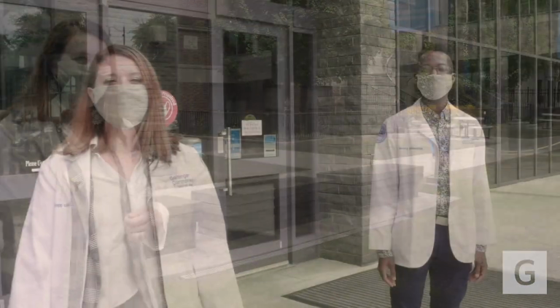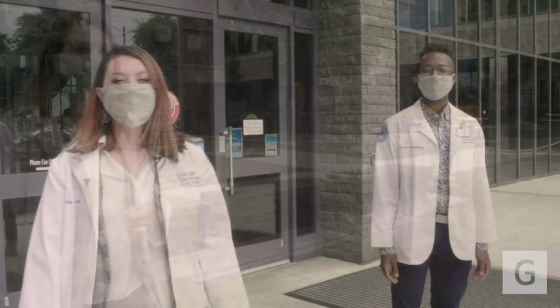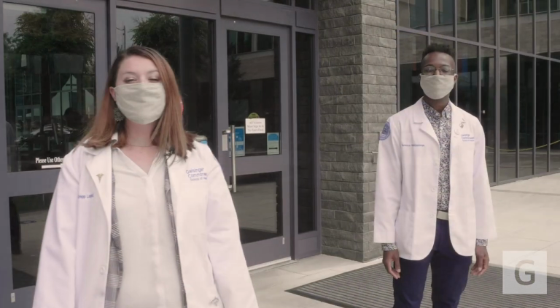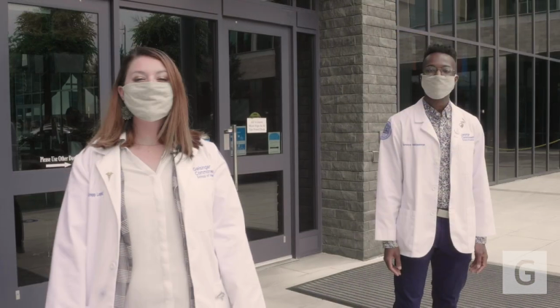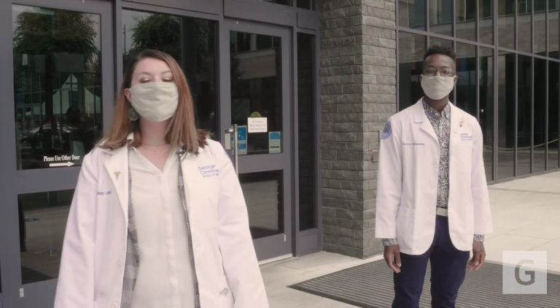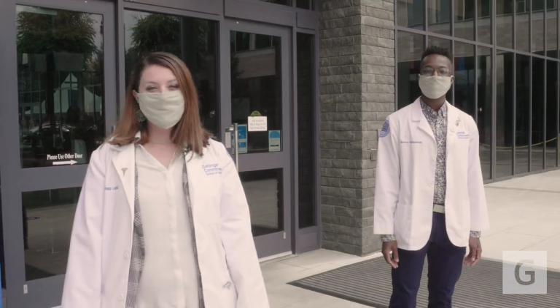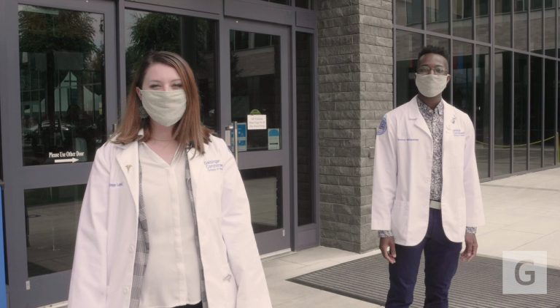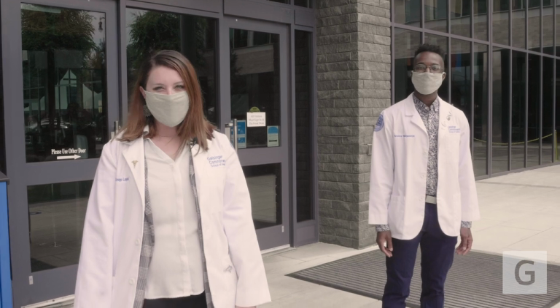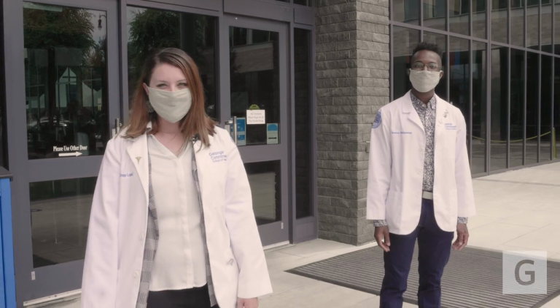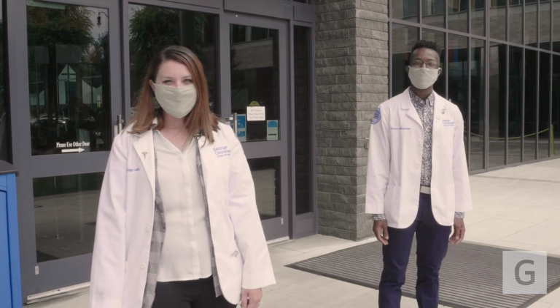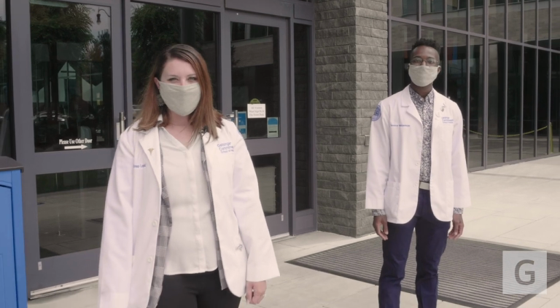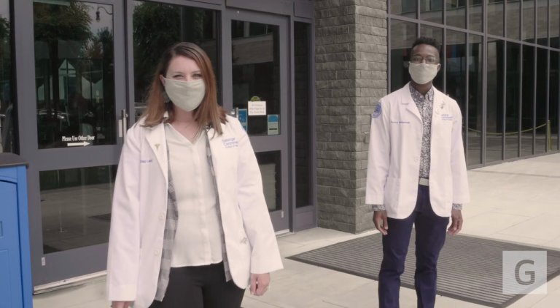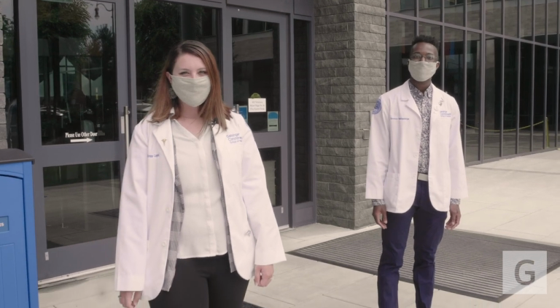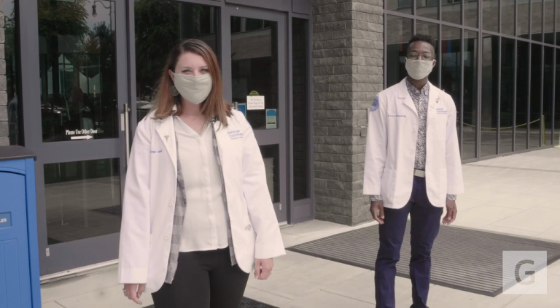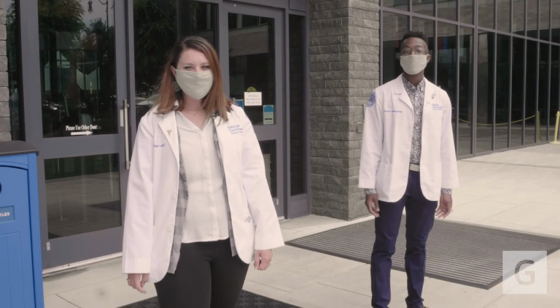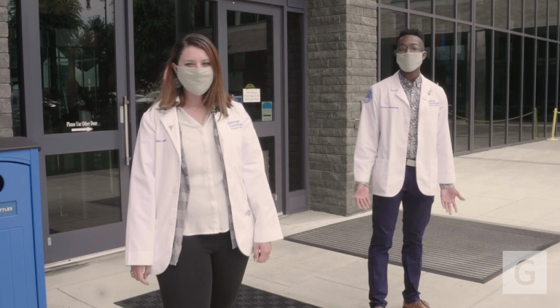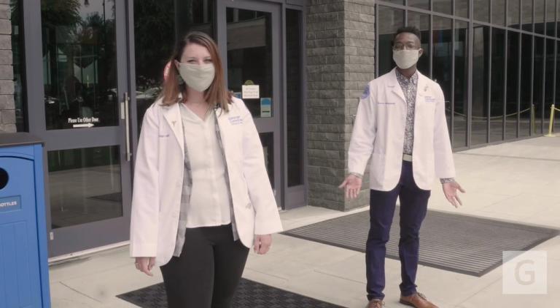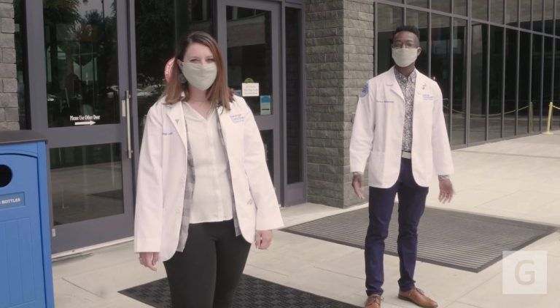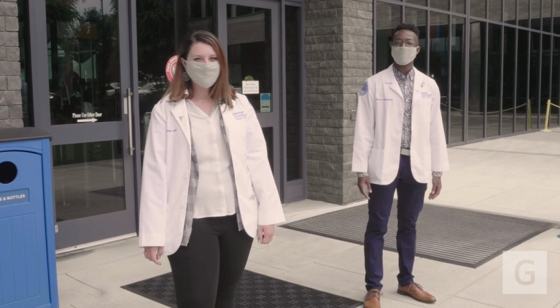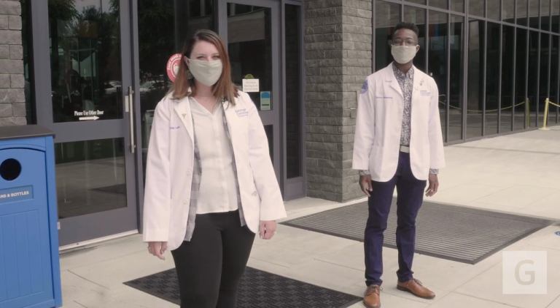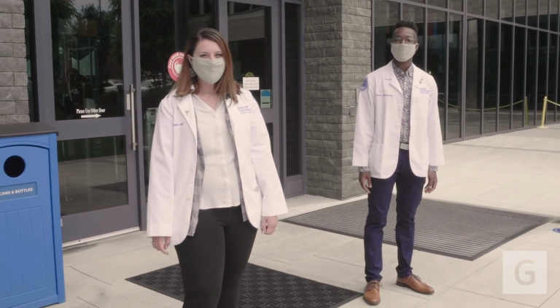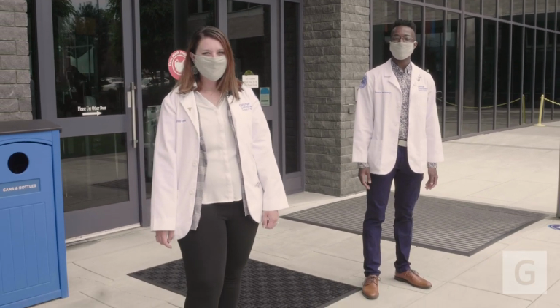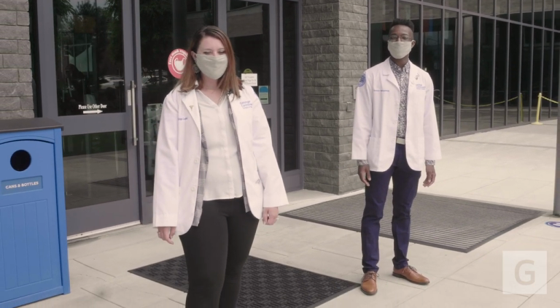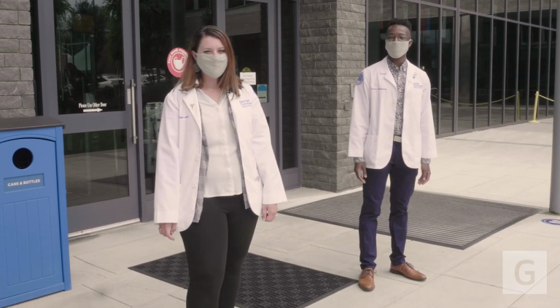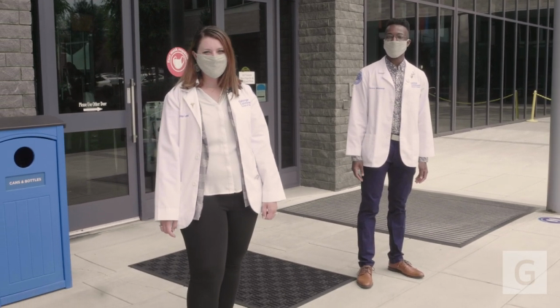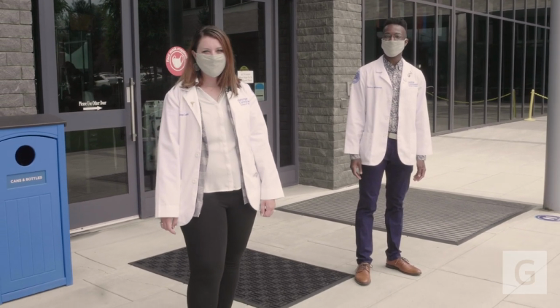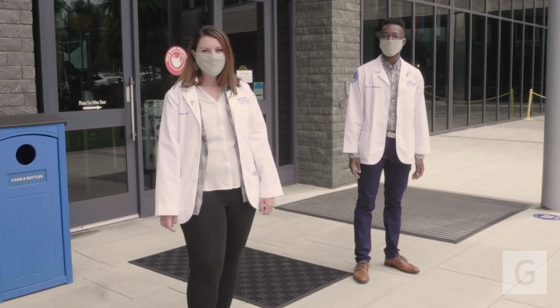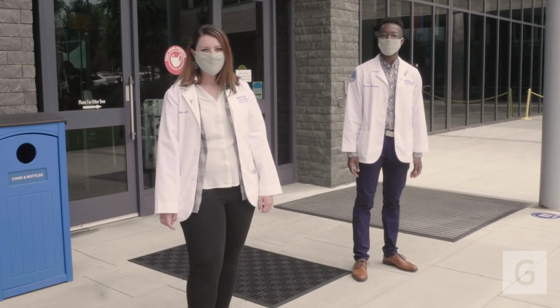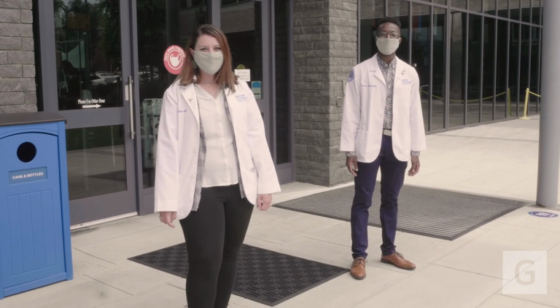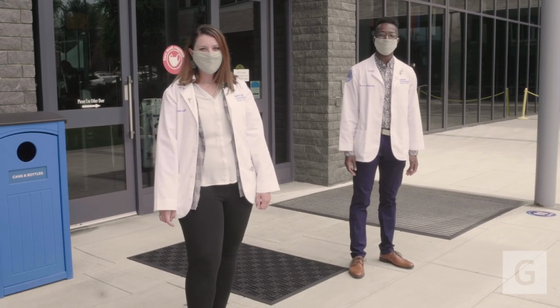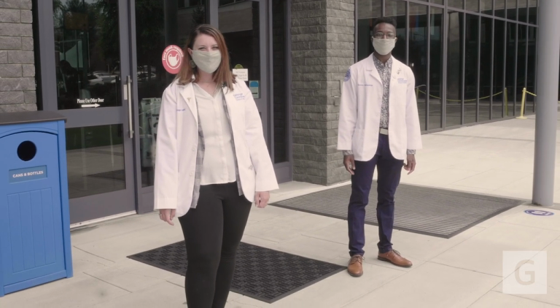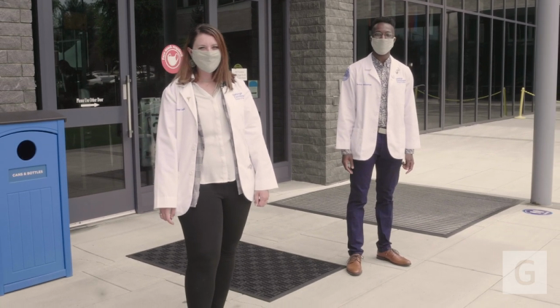Thank you so much for joining us today. We hope you choose Geisinger Commonwealth School of Medicine for your medical journey.